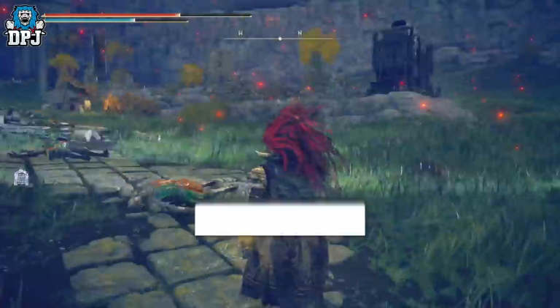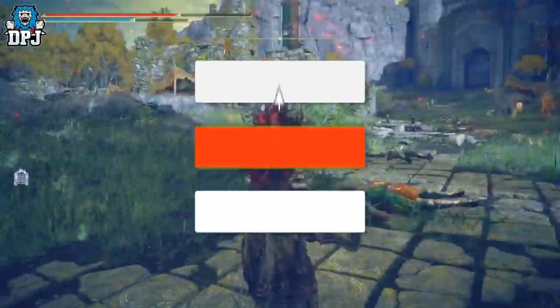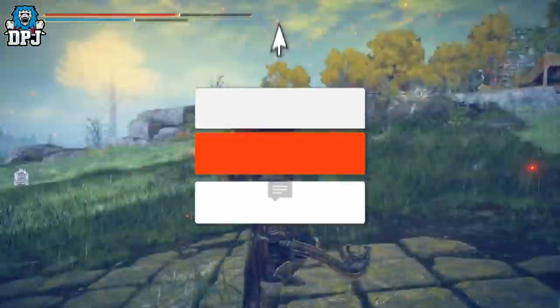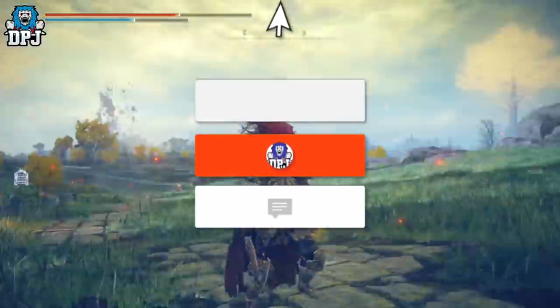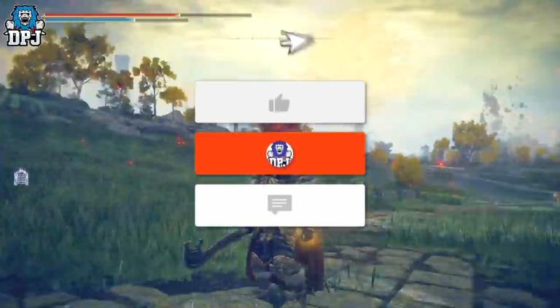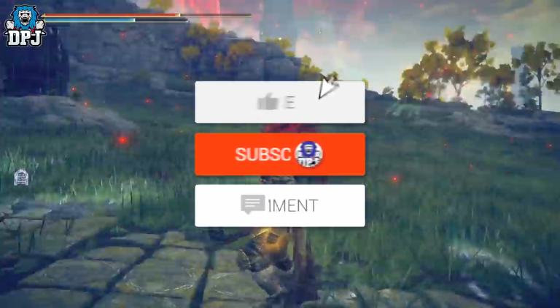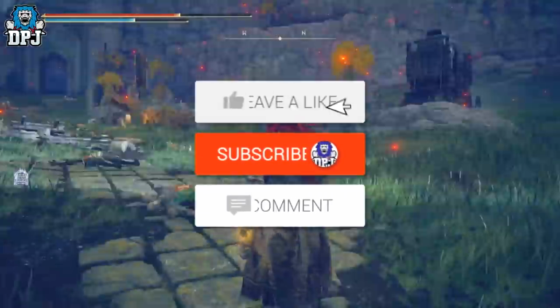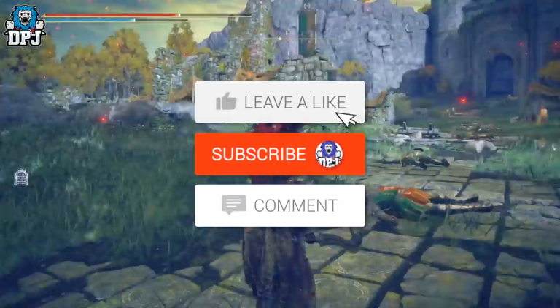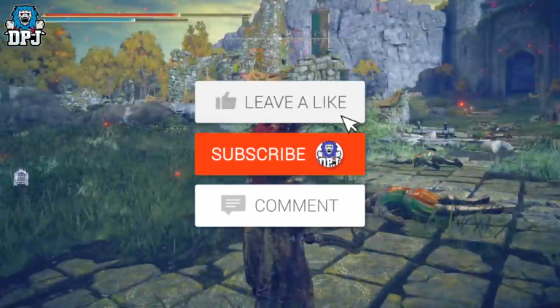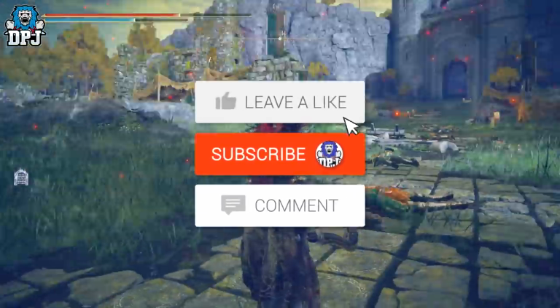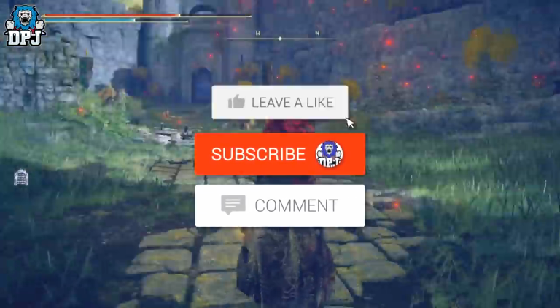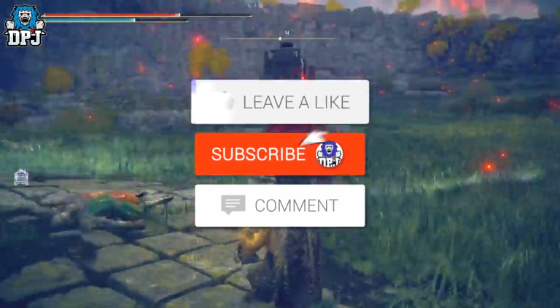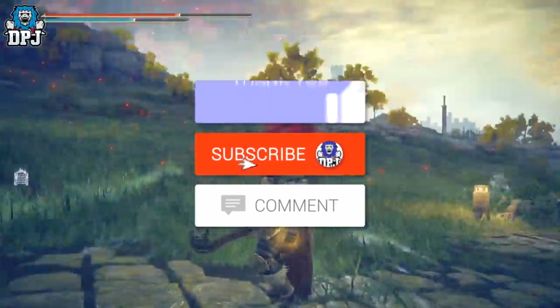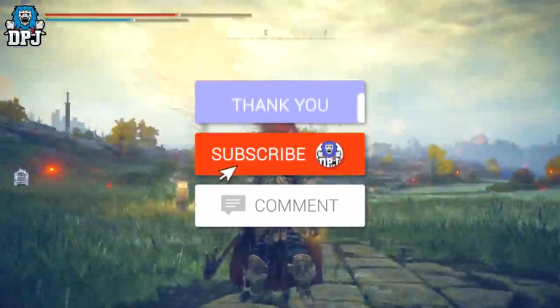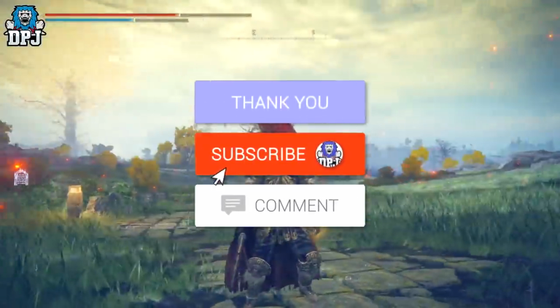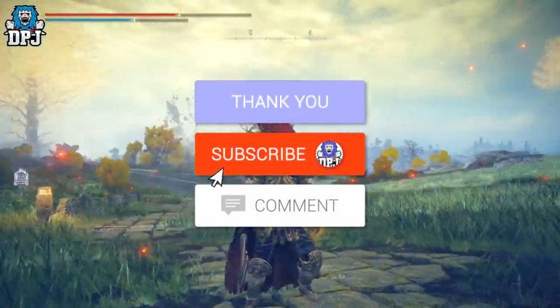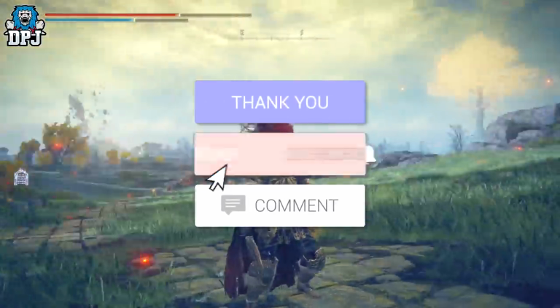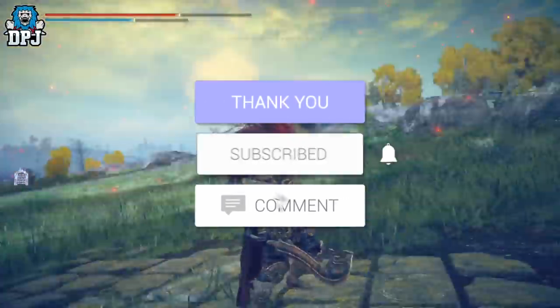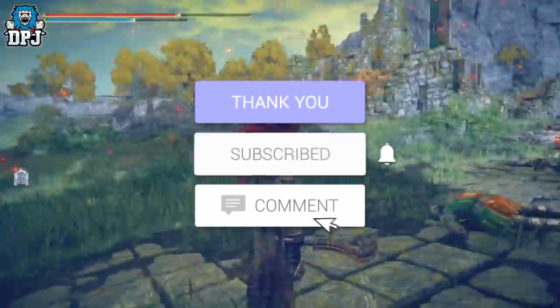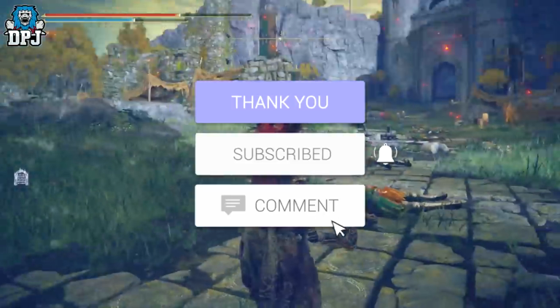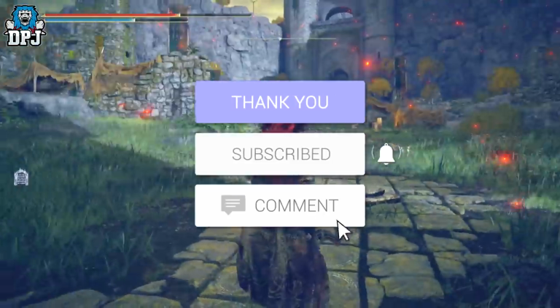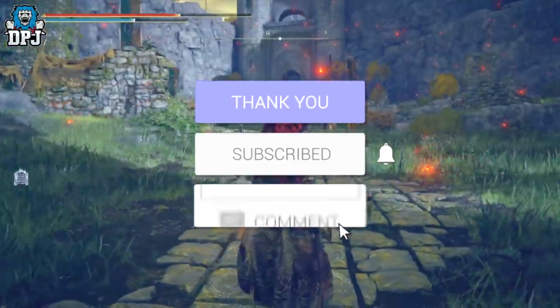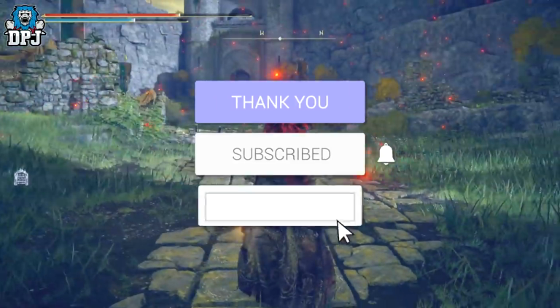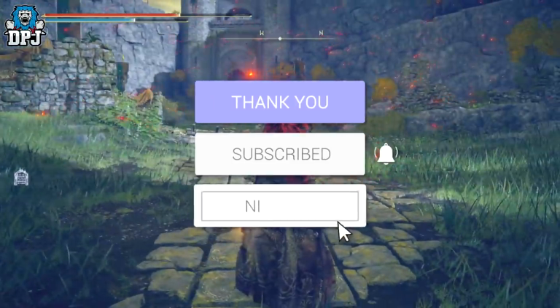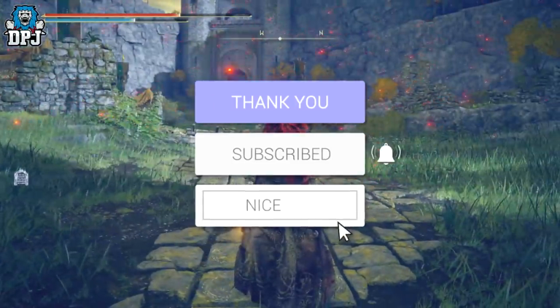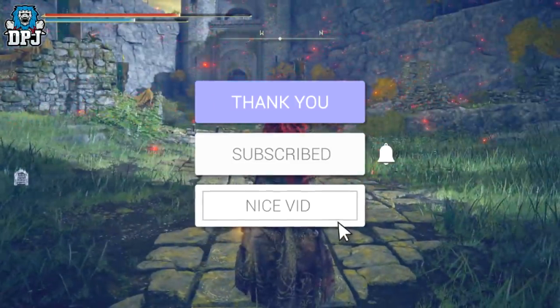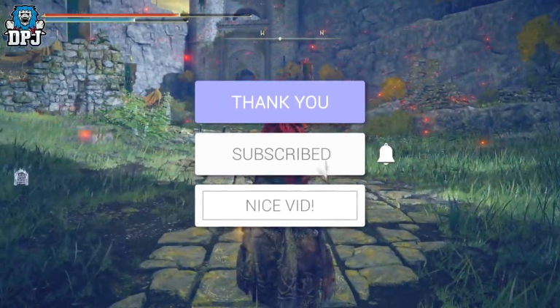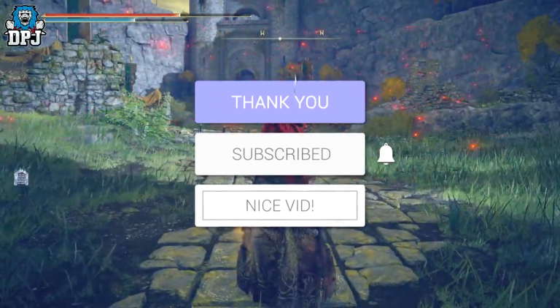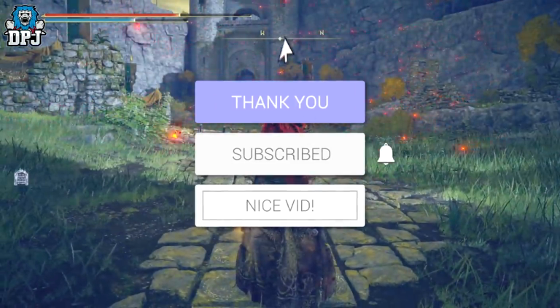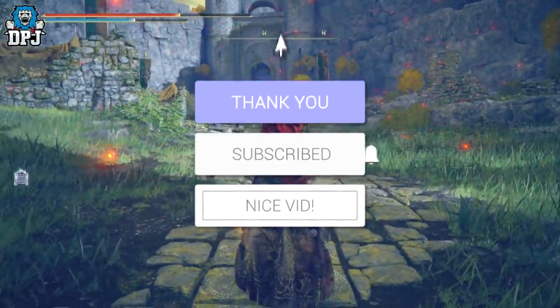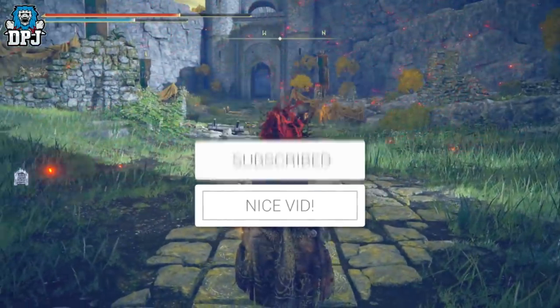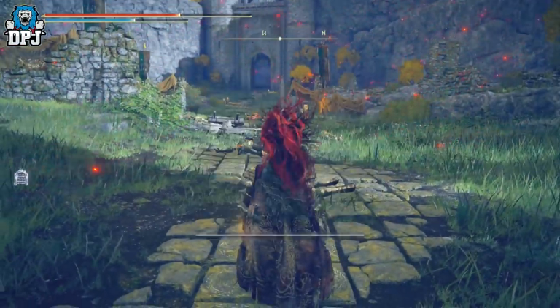How's it going guys, my name is DPJ. If you do enjoy the video leave me a like — it really helps out — and if you like what you see and want to see more, be sure to subscribe.